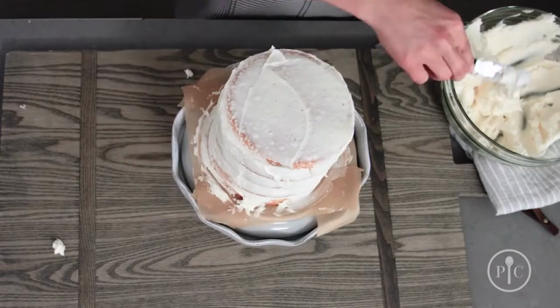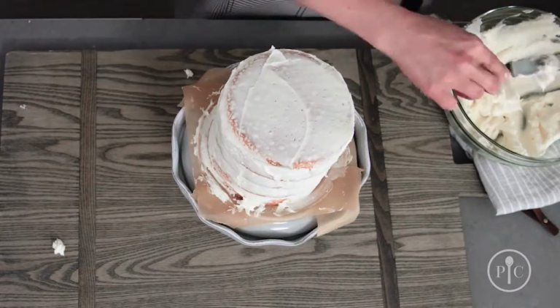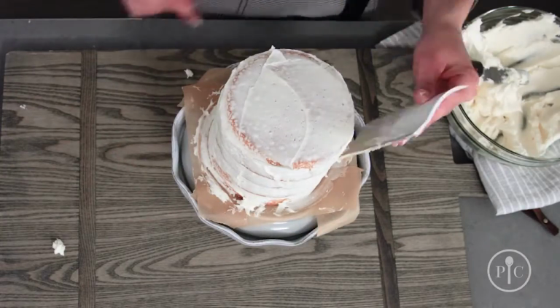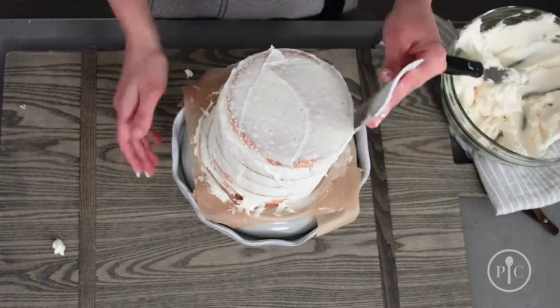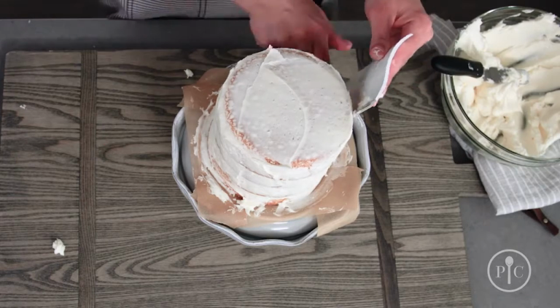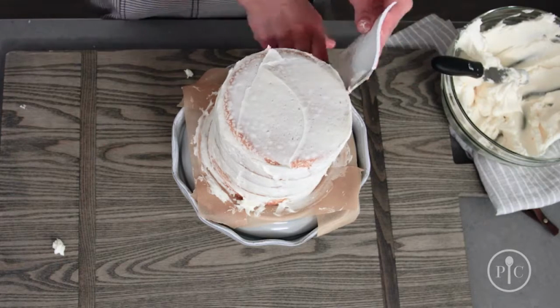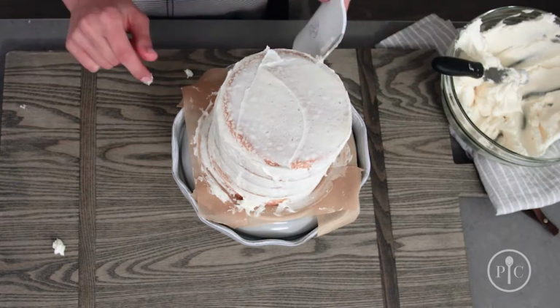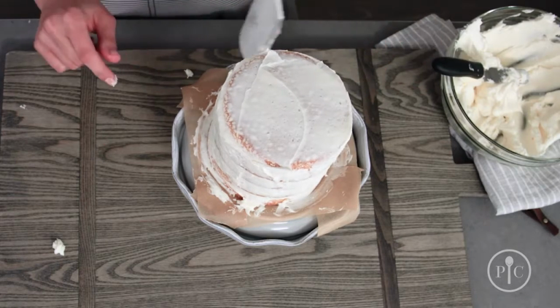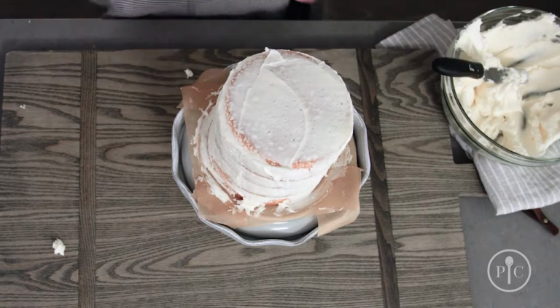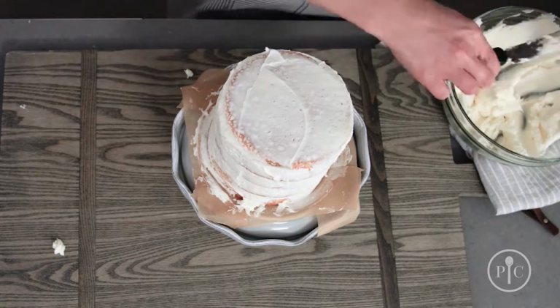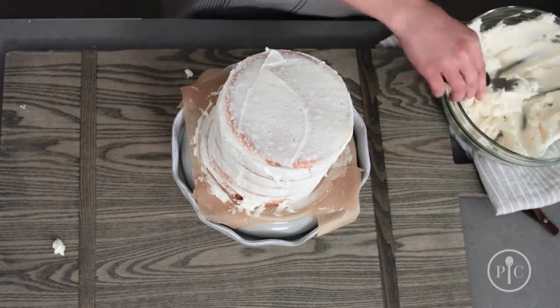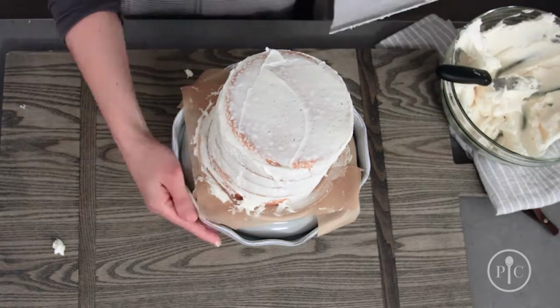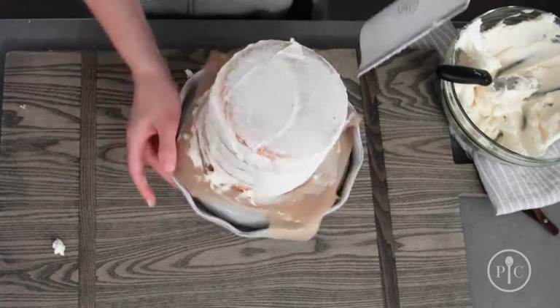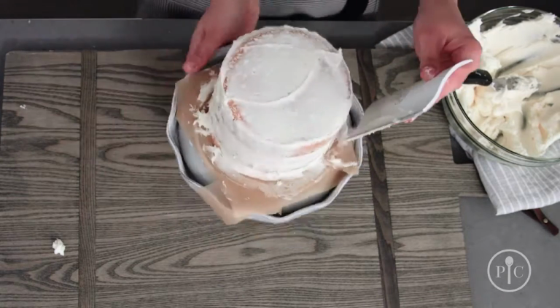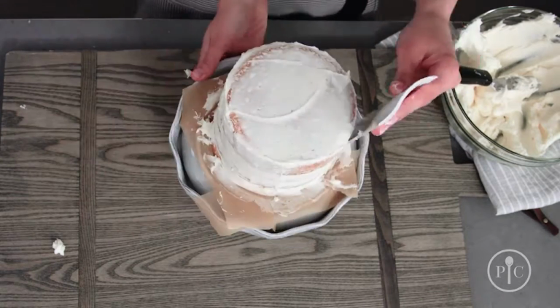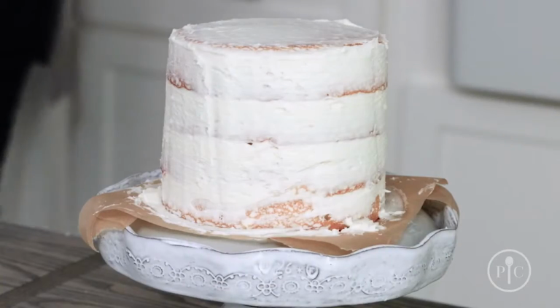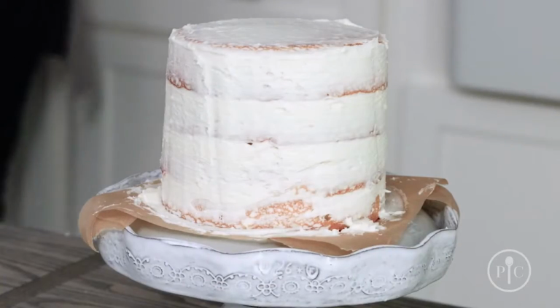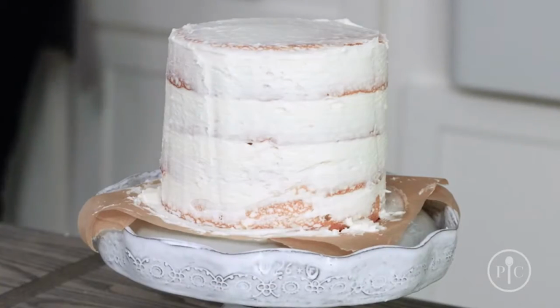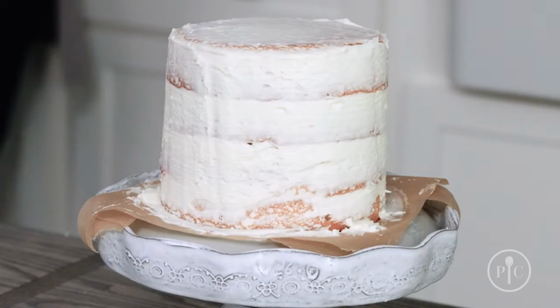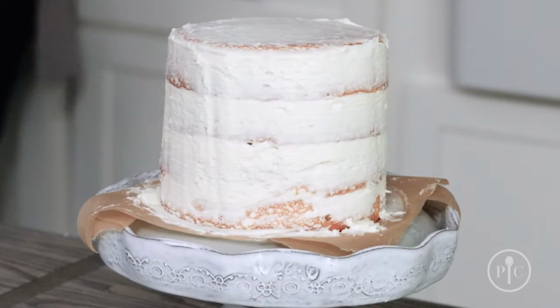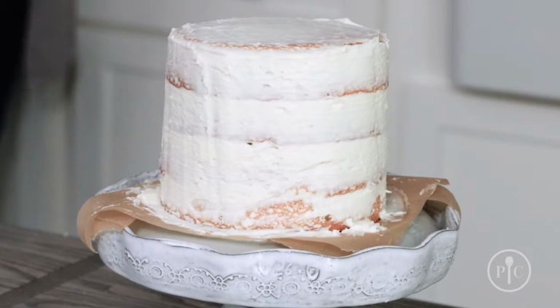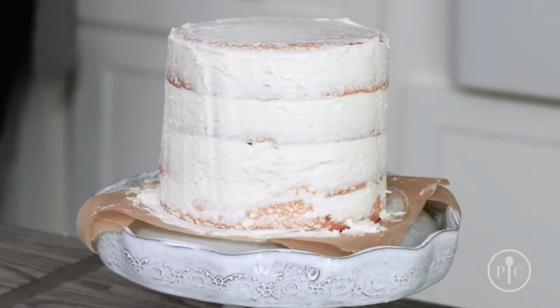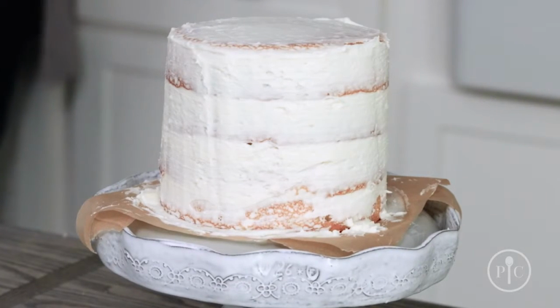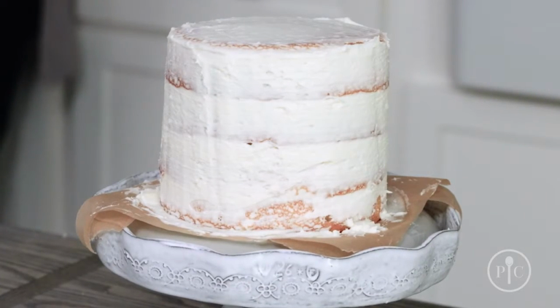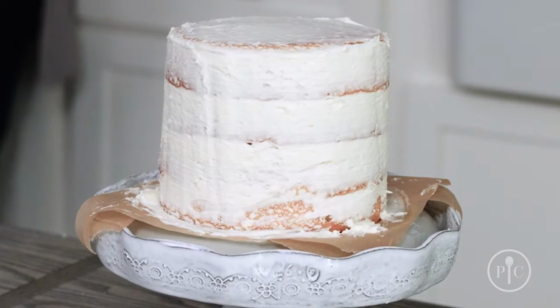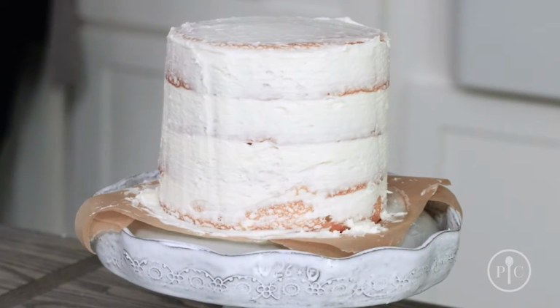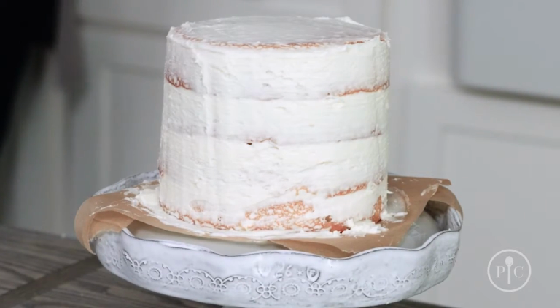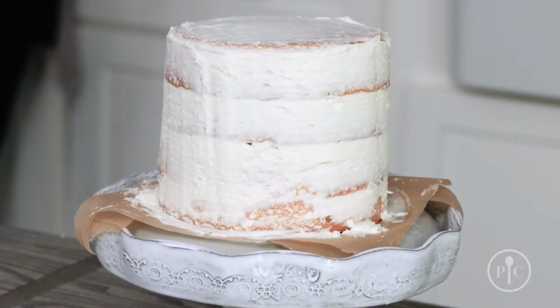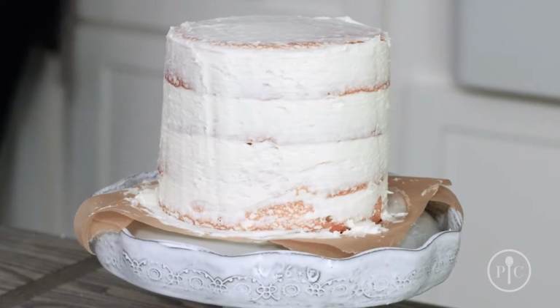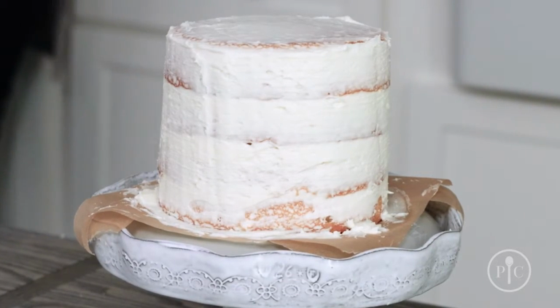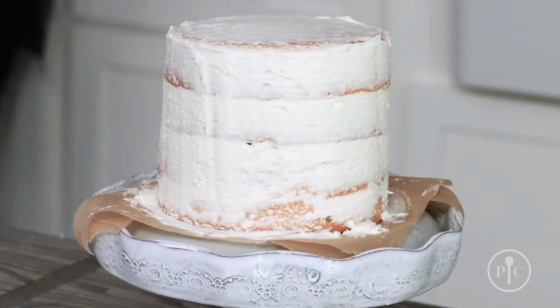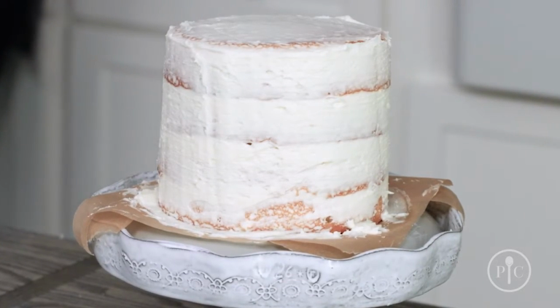Remove any extra frosting as you go. Pop the cake in the fridge for 30 minutes to let the crumb coat set.